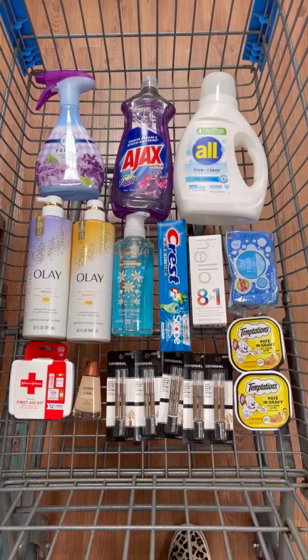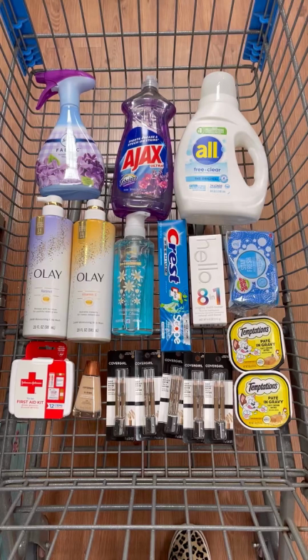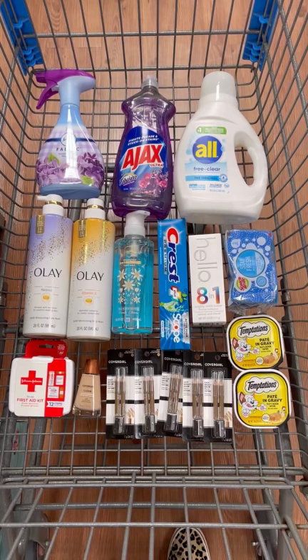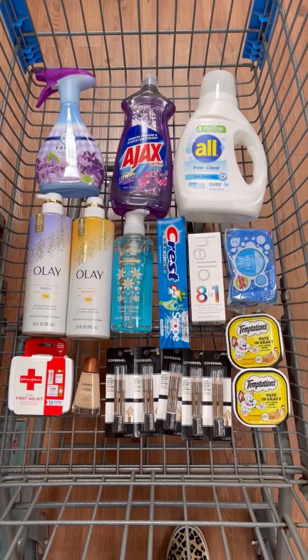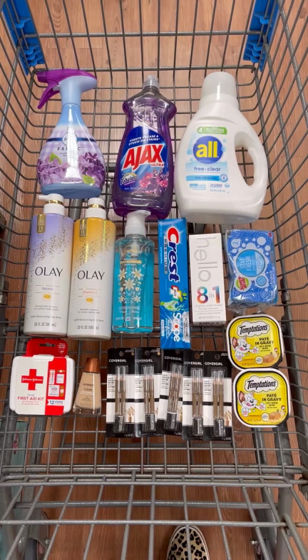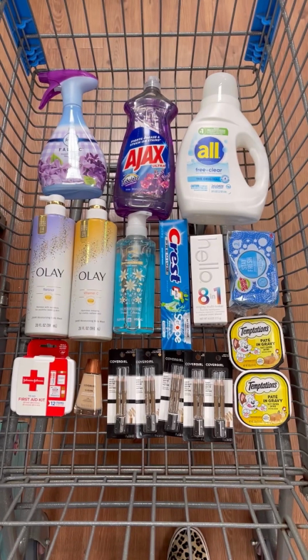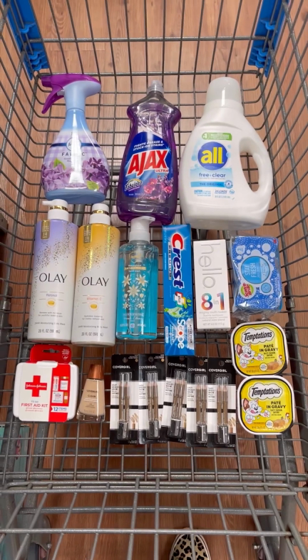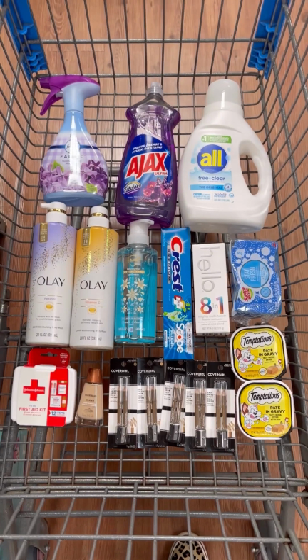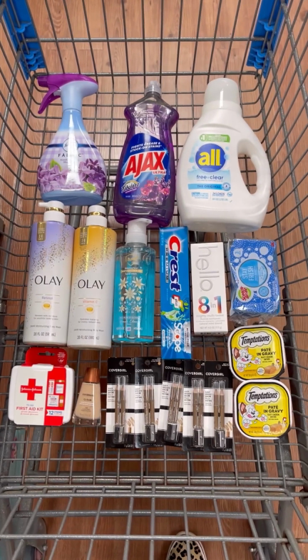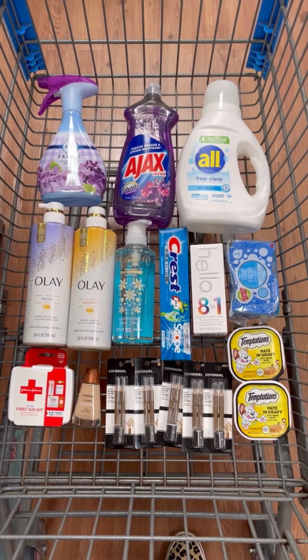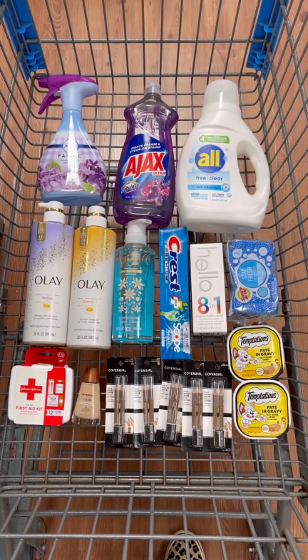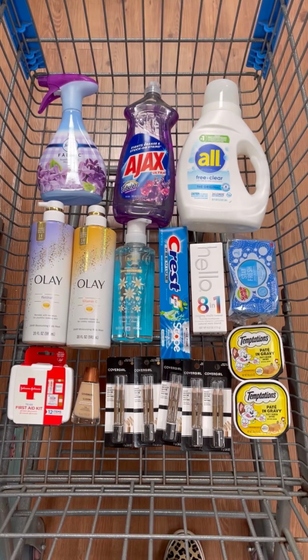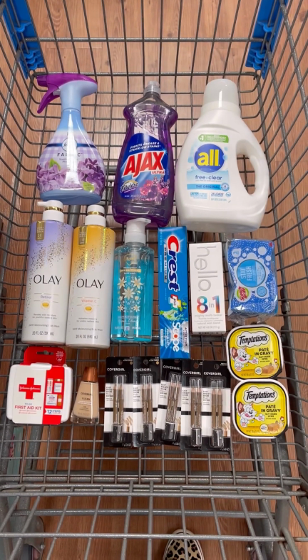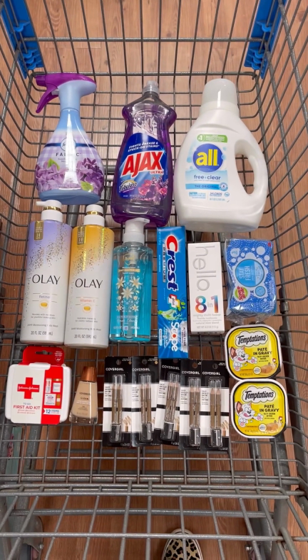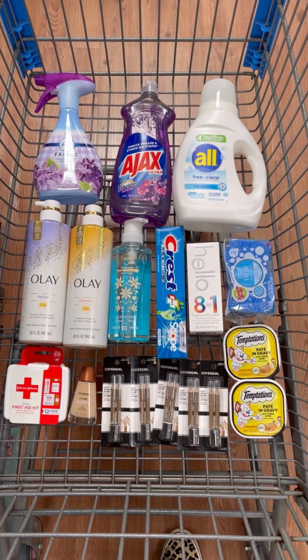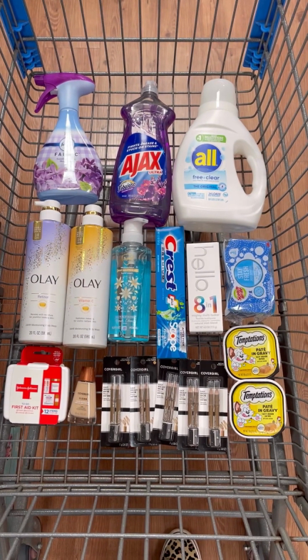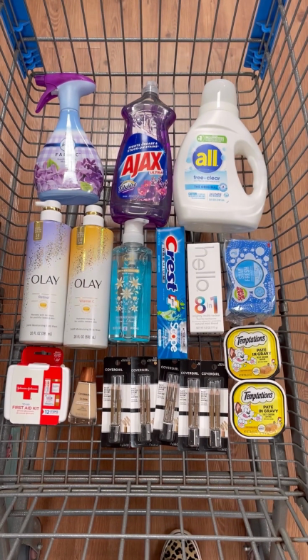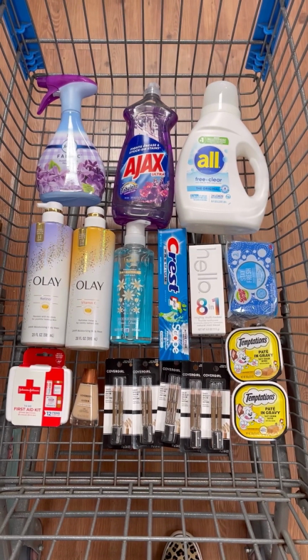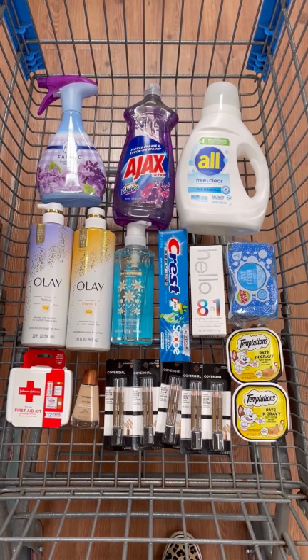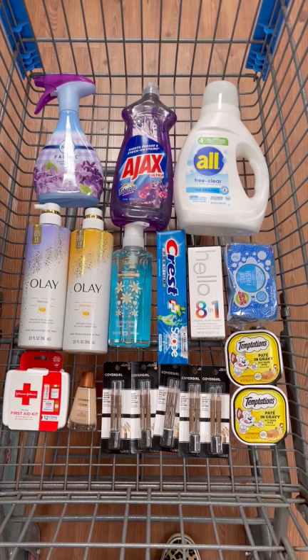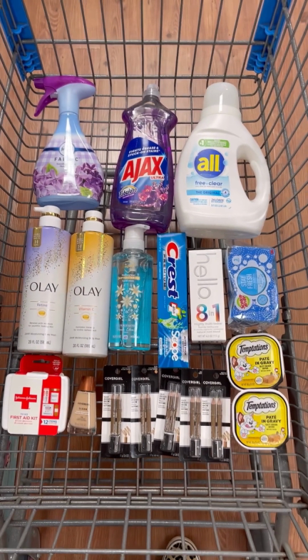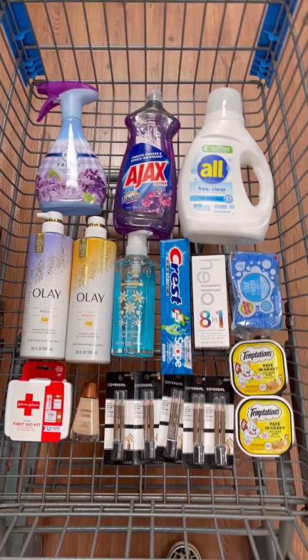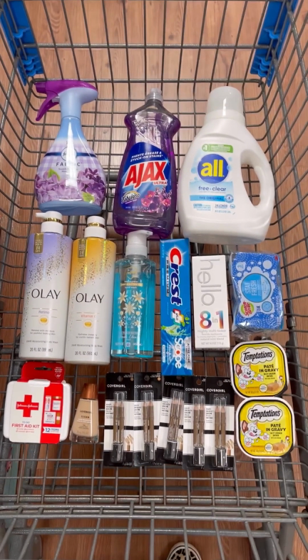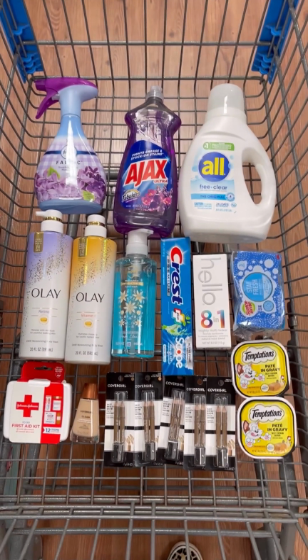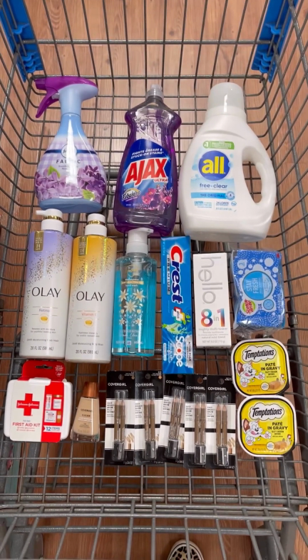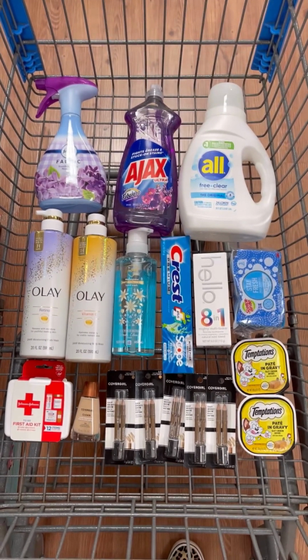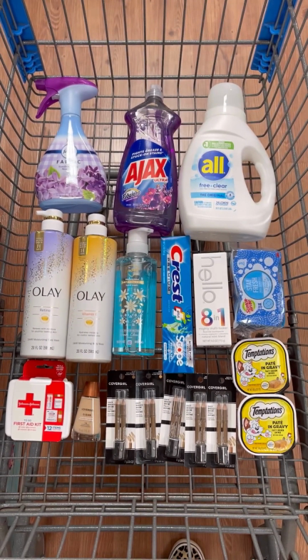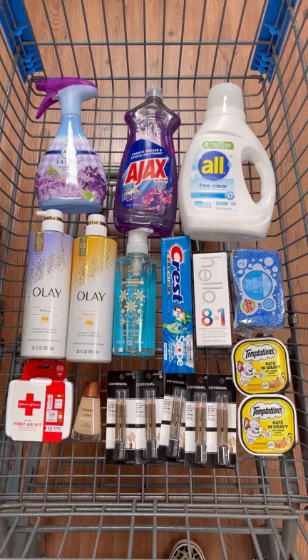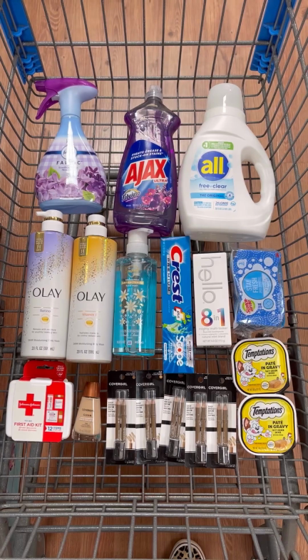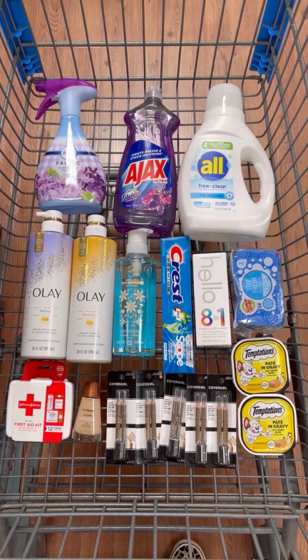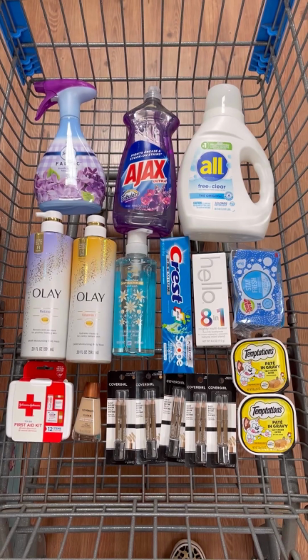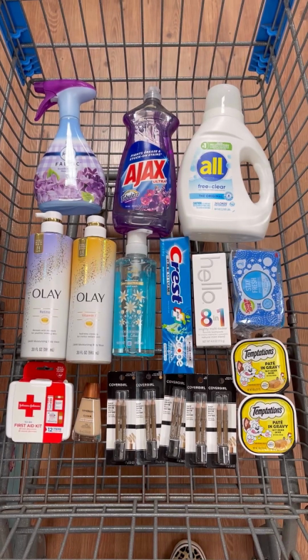Hi guys, want to know how you can get all these items for under $15 this week at Walmart? Let me show you how you can score these deals.